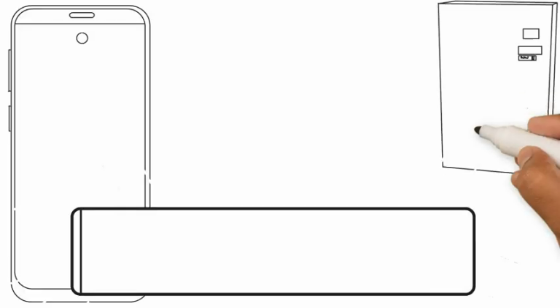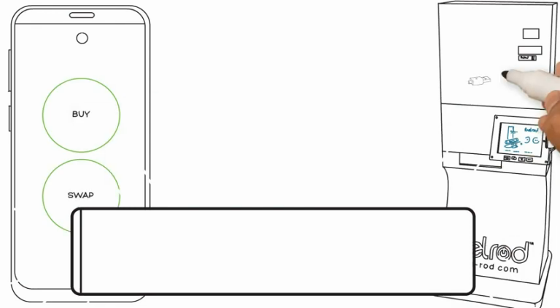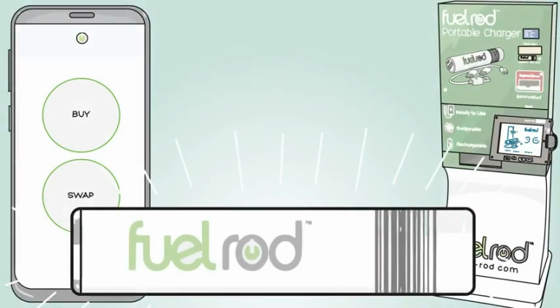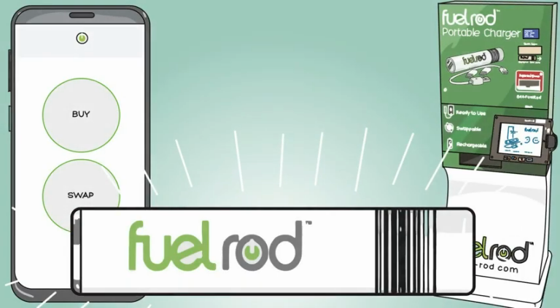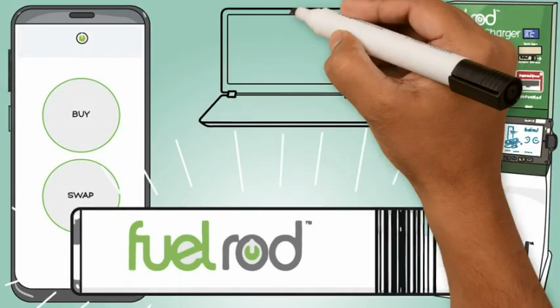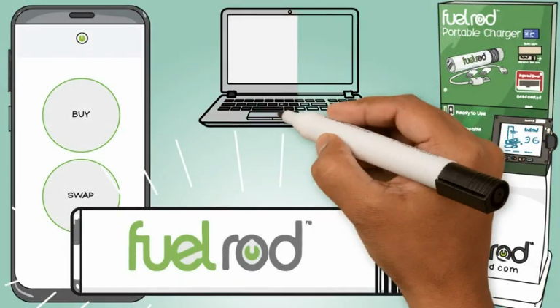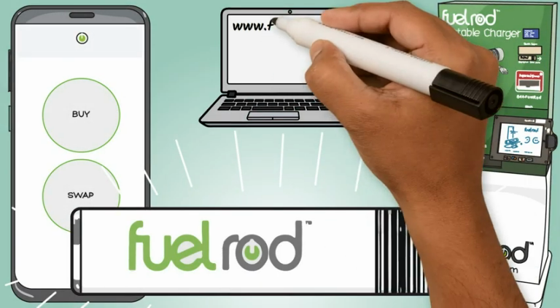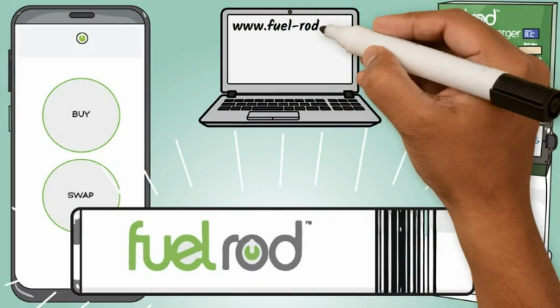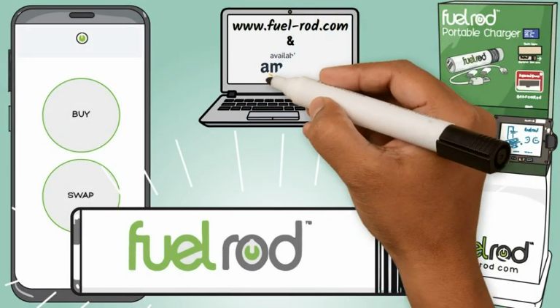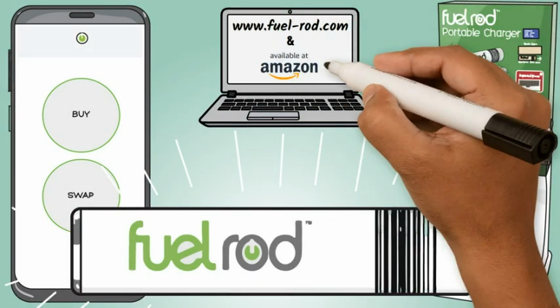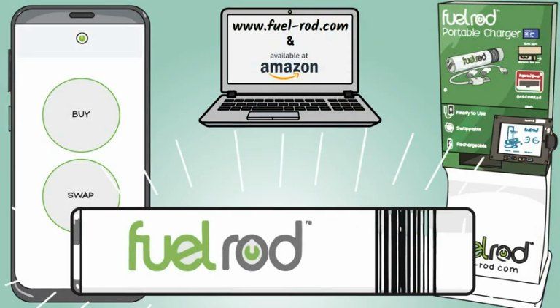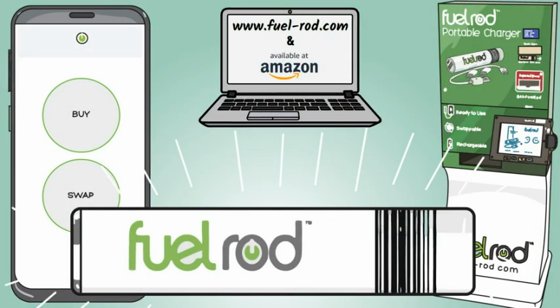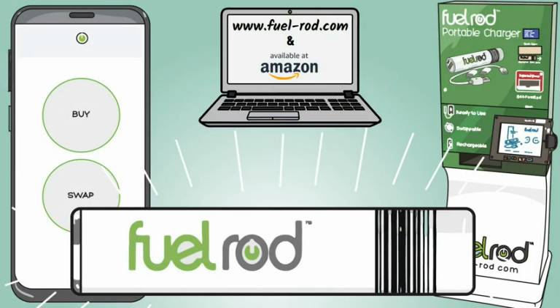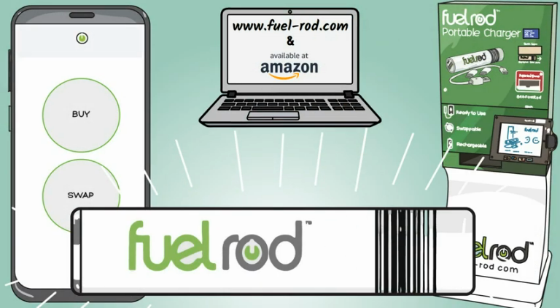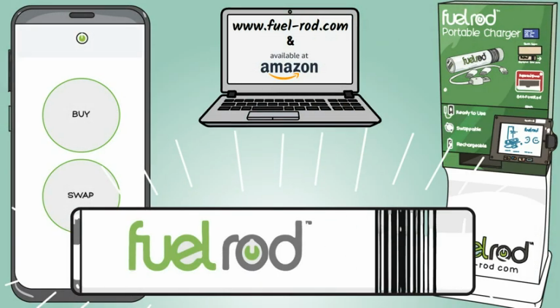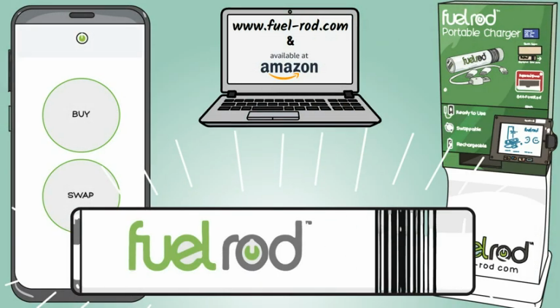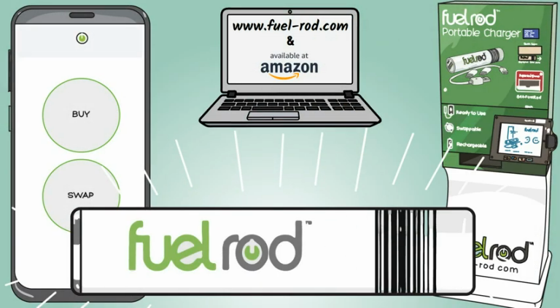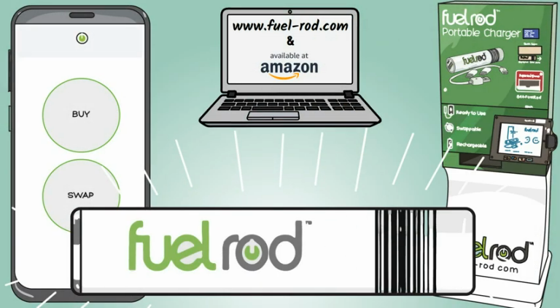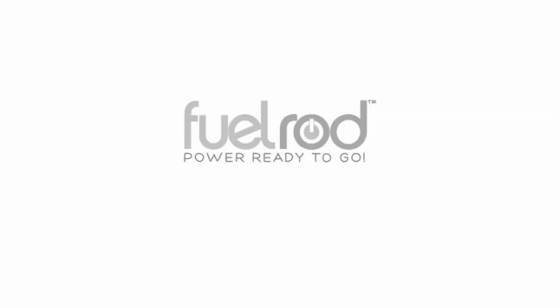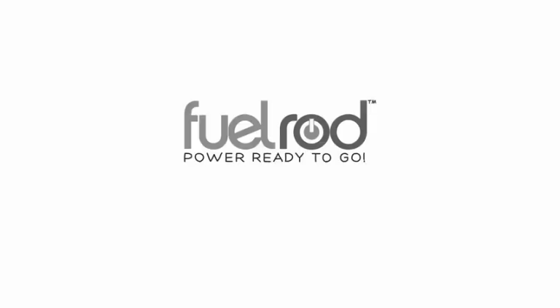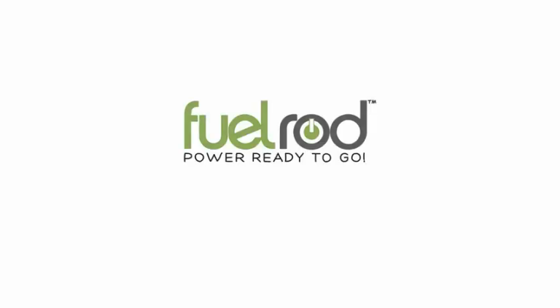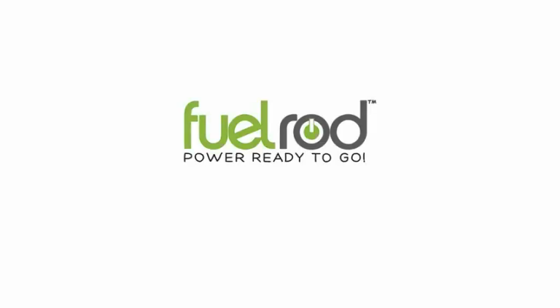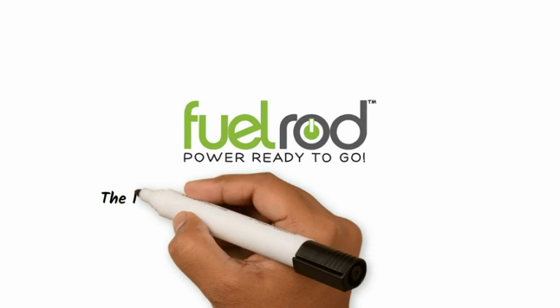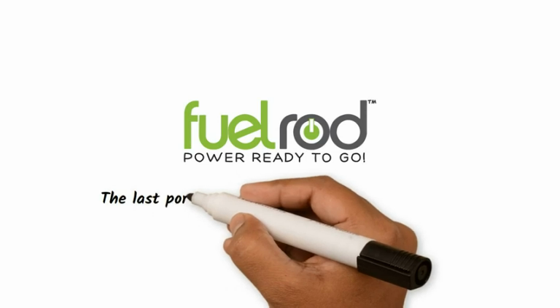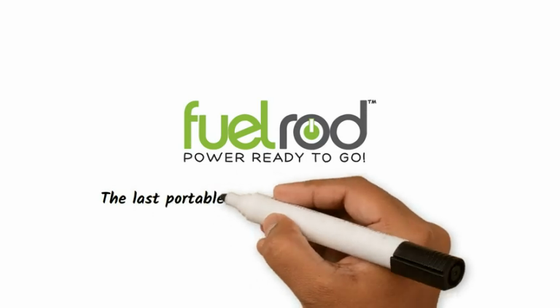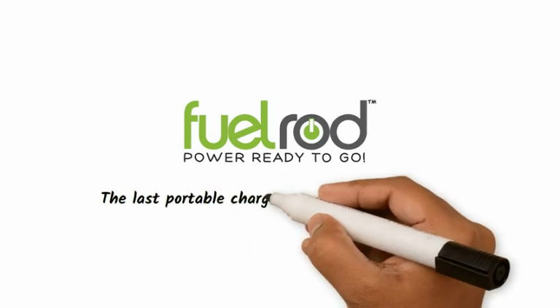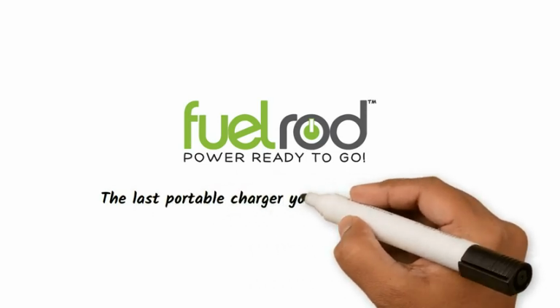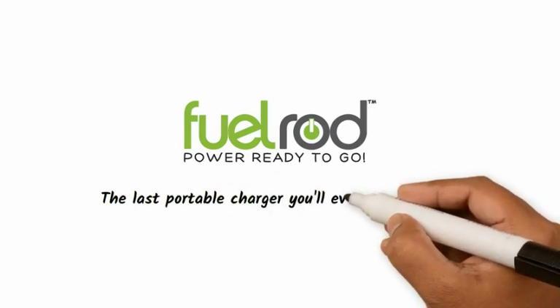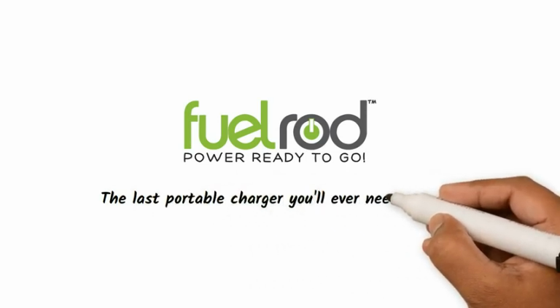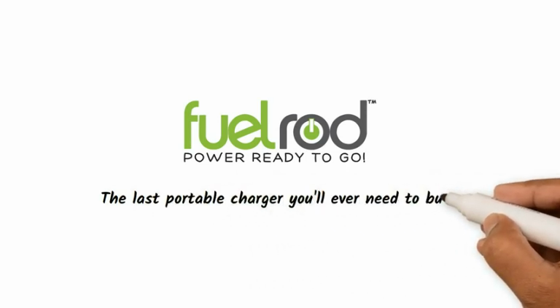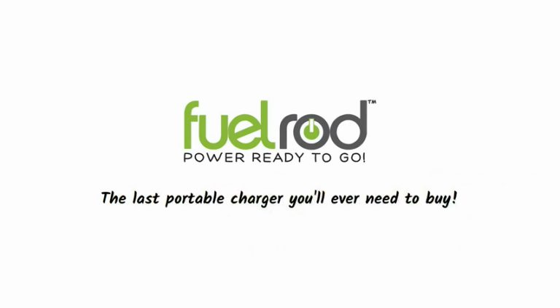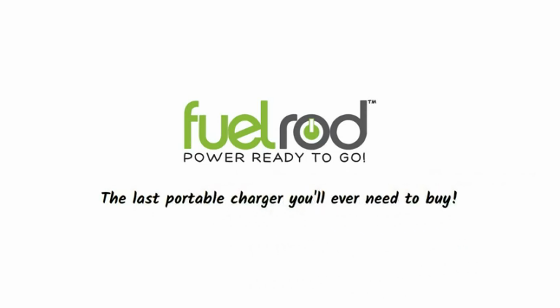Purchase your FuelRod kits online, through our mobile app, or at a kiosk. FuelRod — the last portable charger you'll ever need to buy.